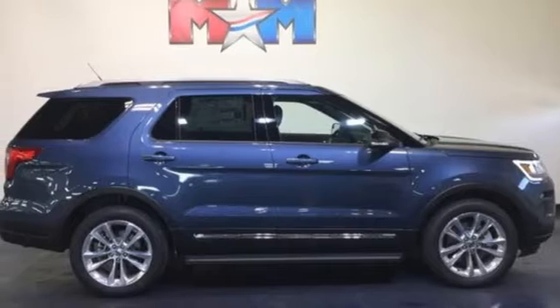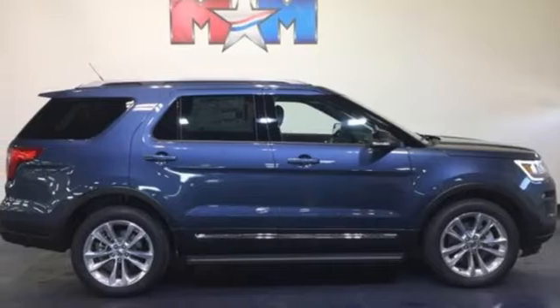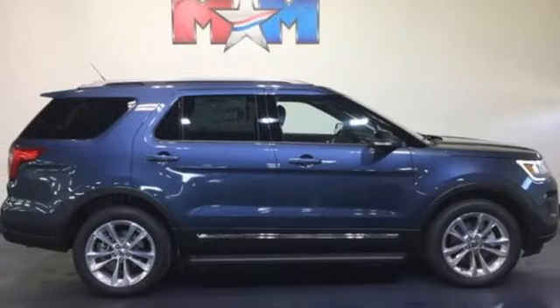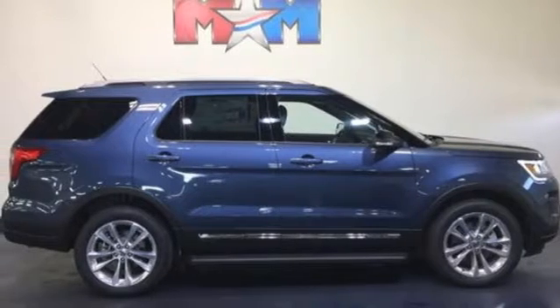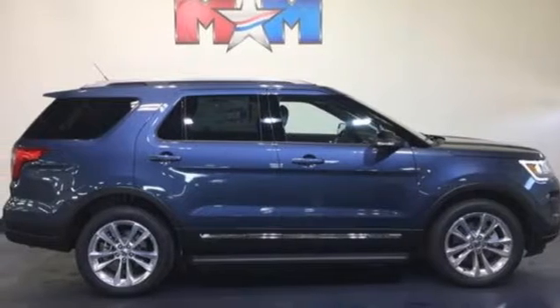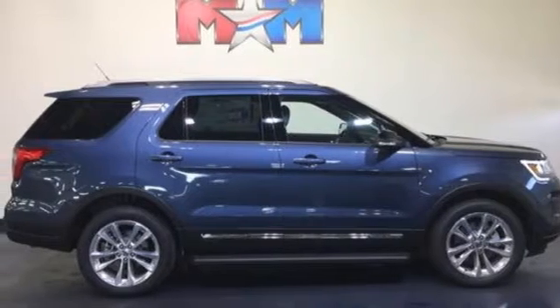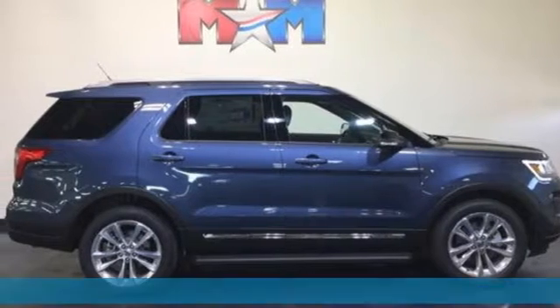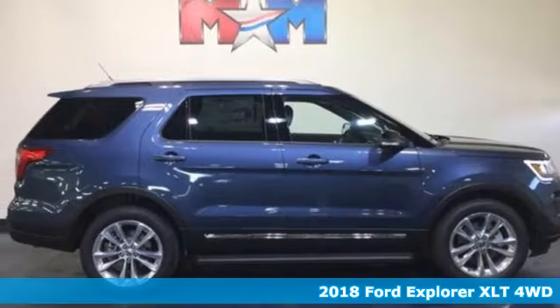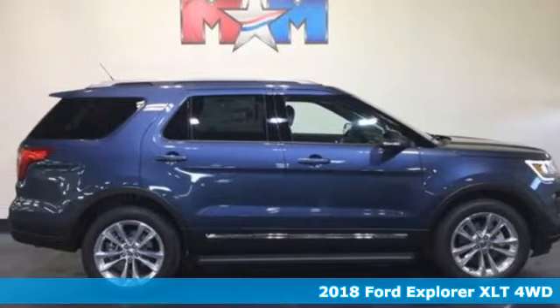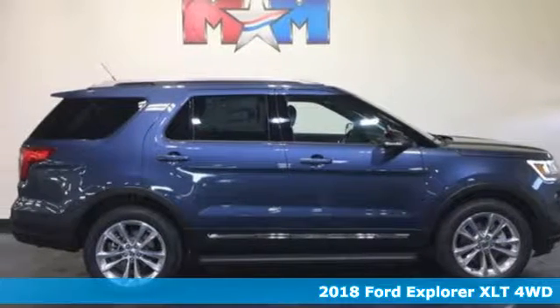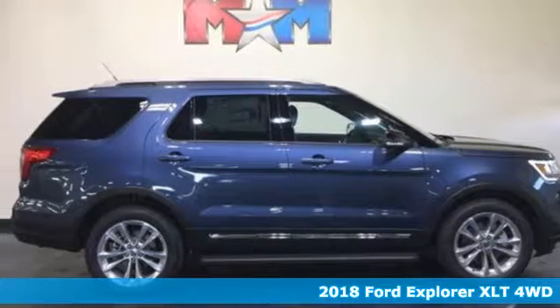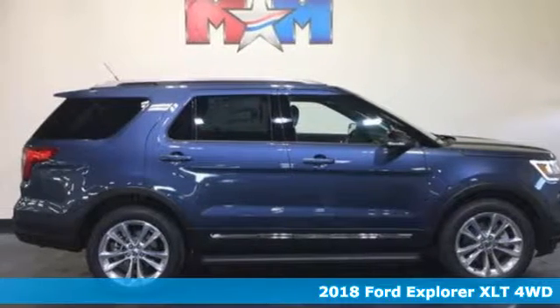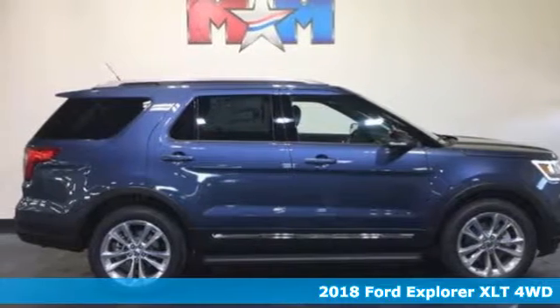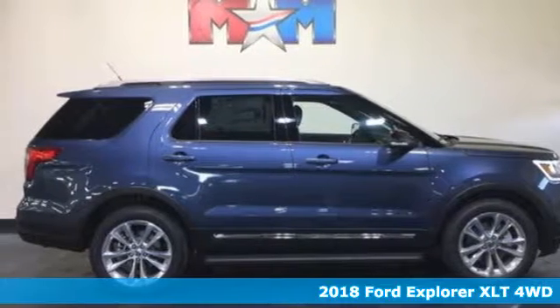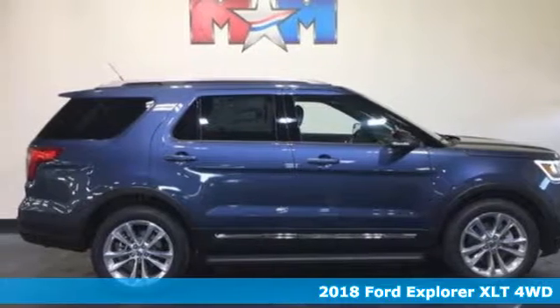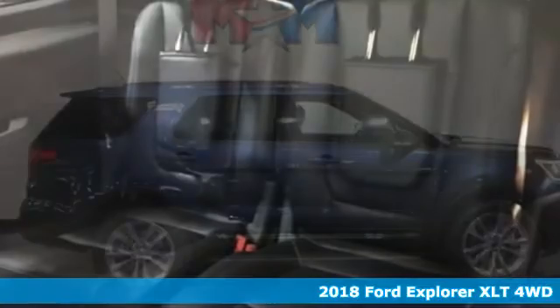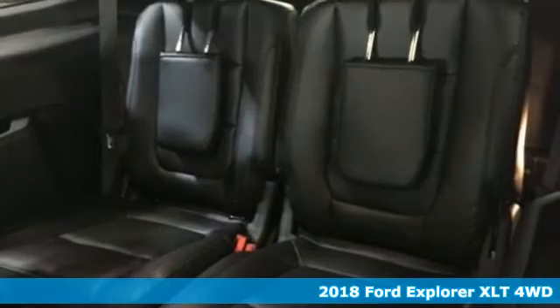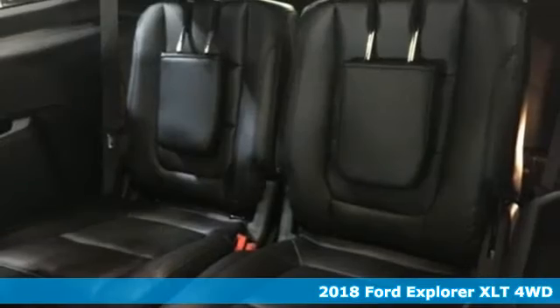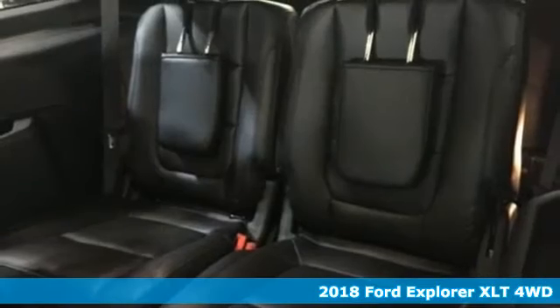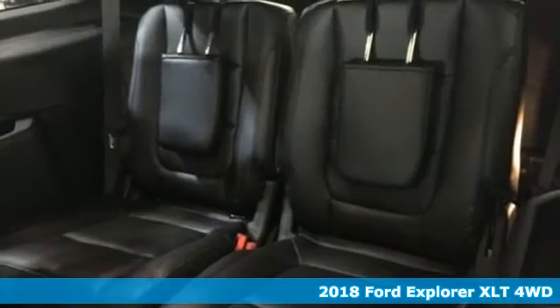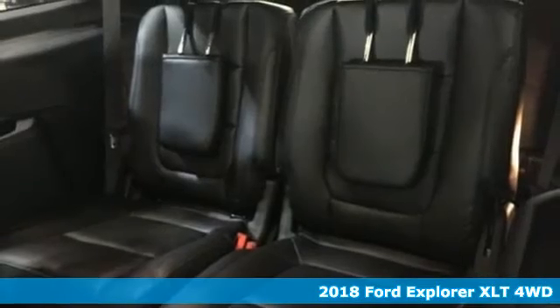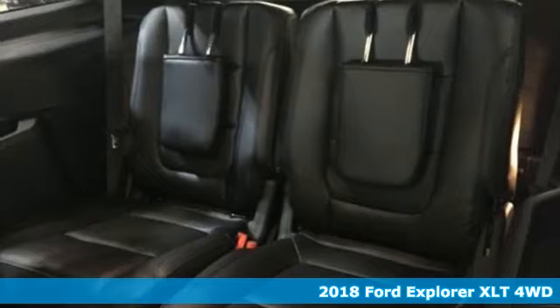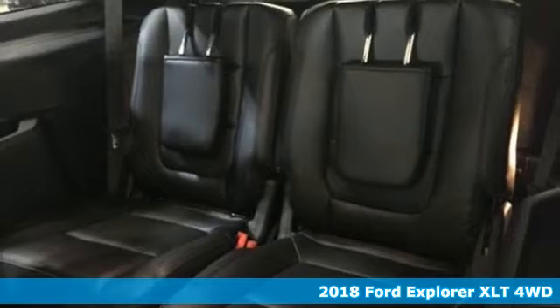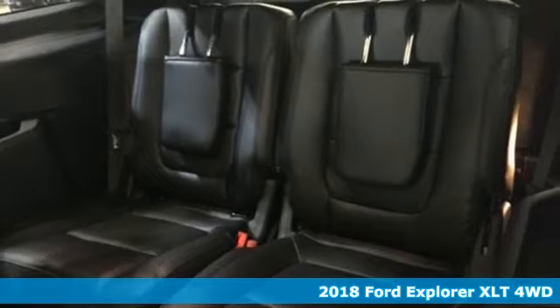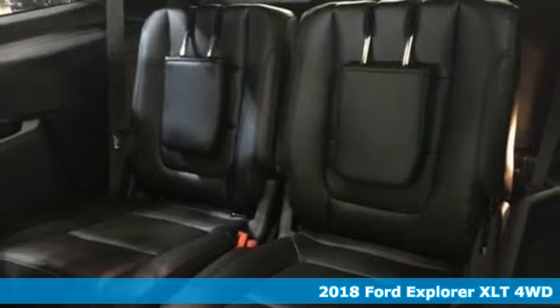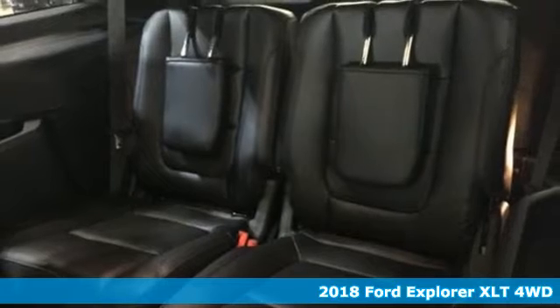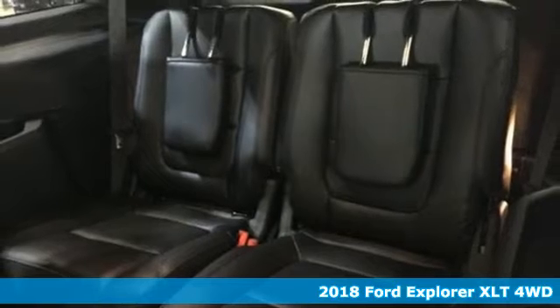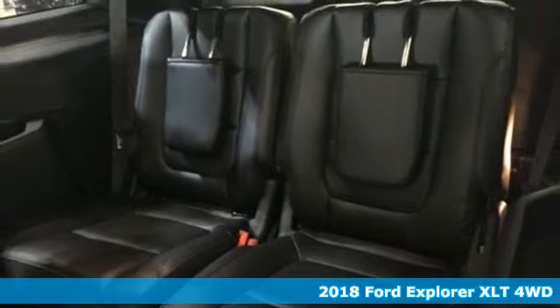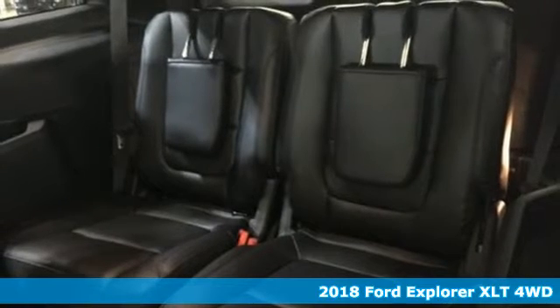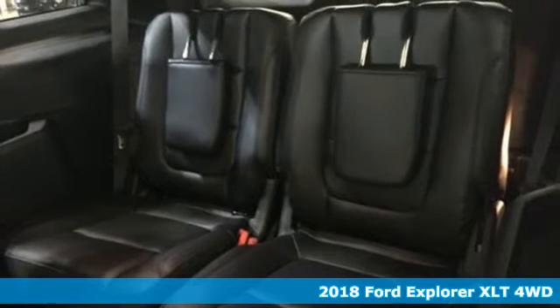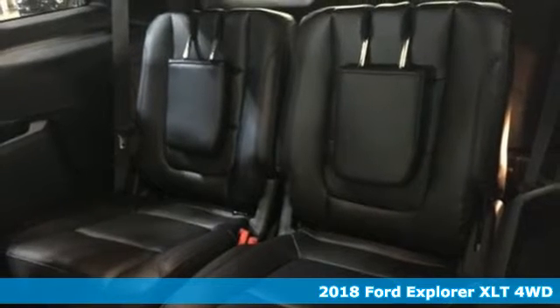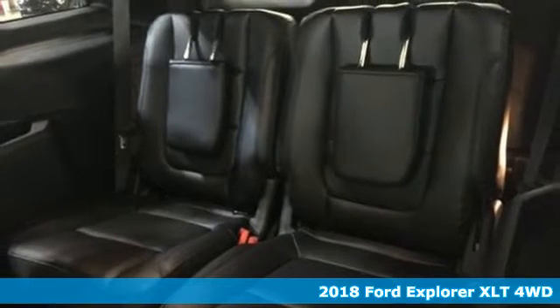Here's the 2018 Ford Explorer — endless possibilities with the confidence to go beyond paved roads.